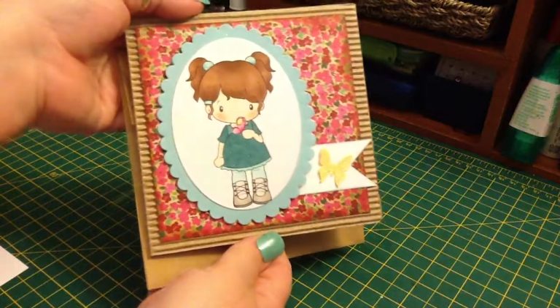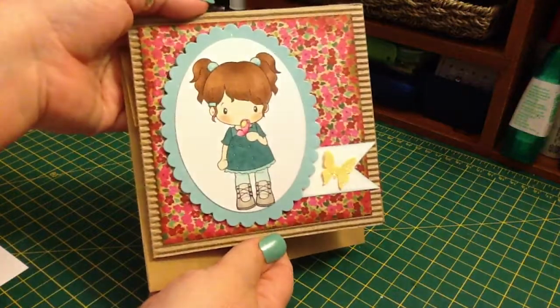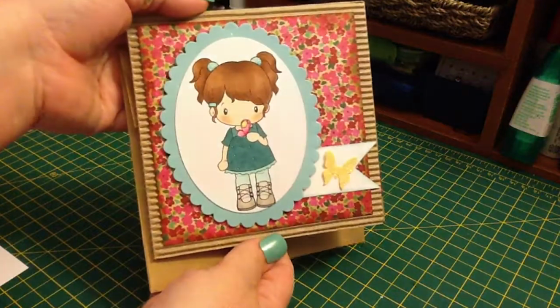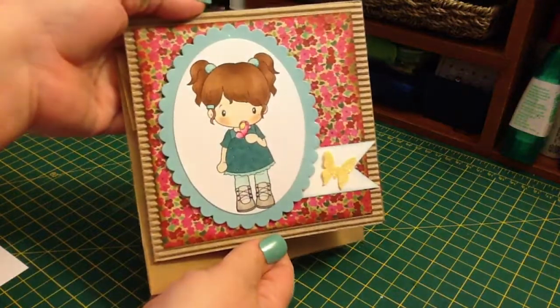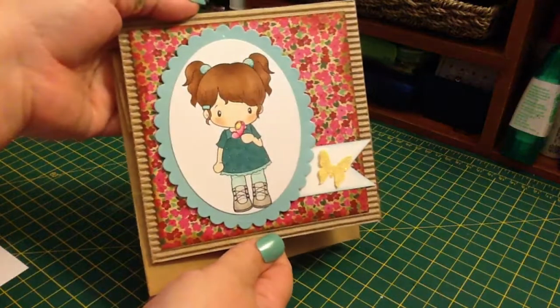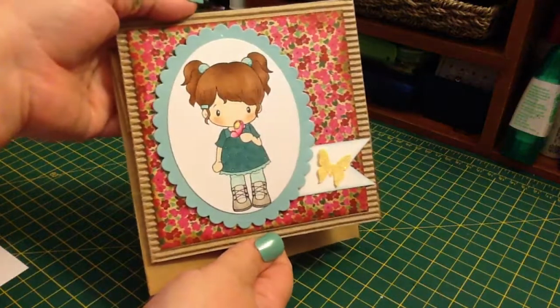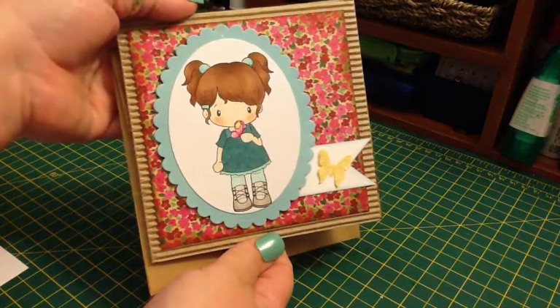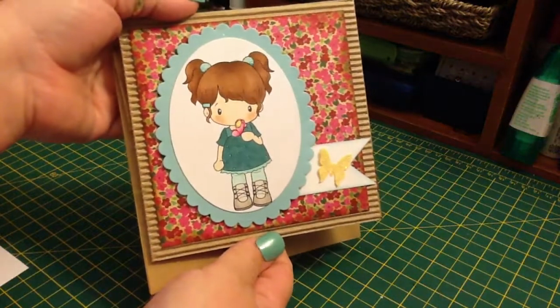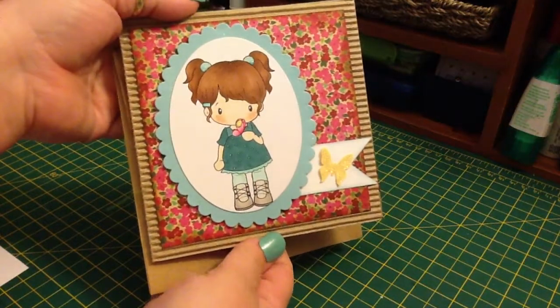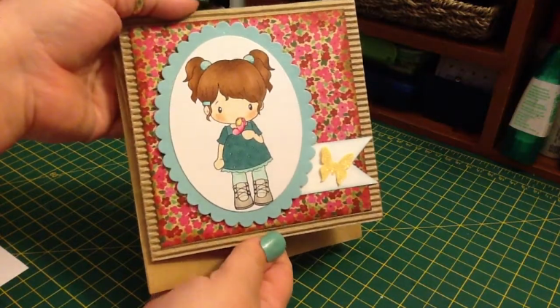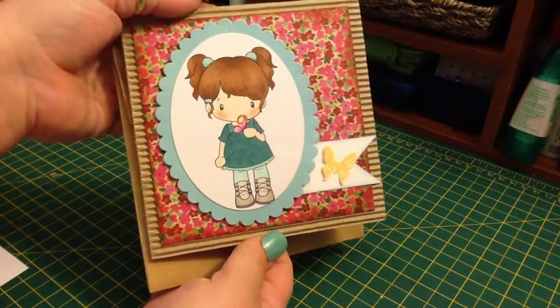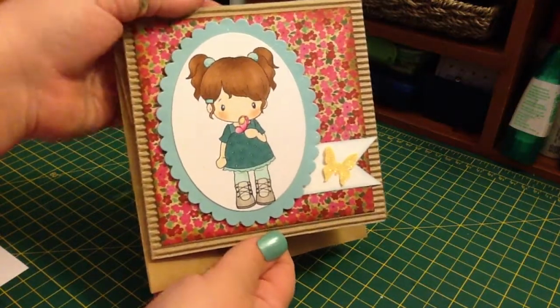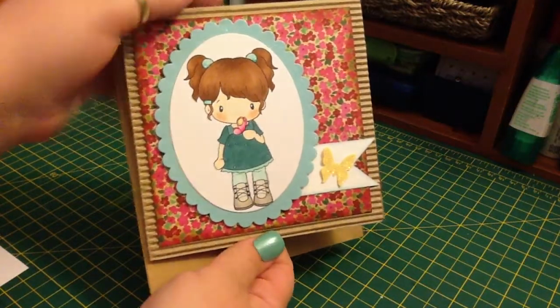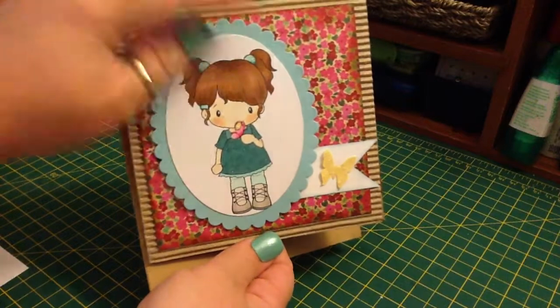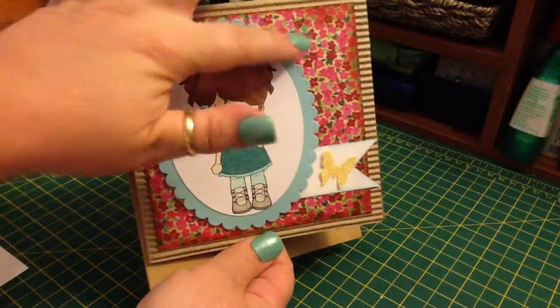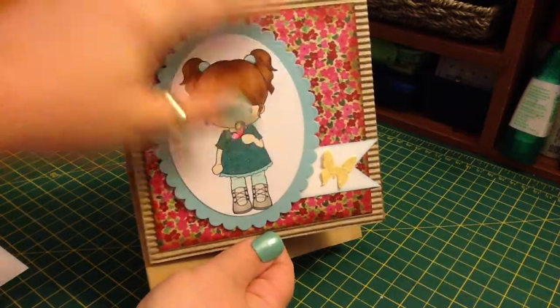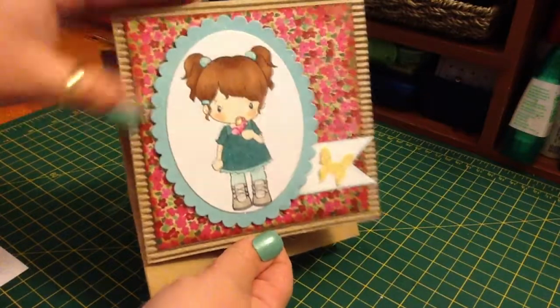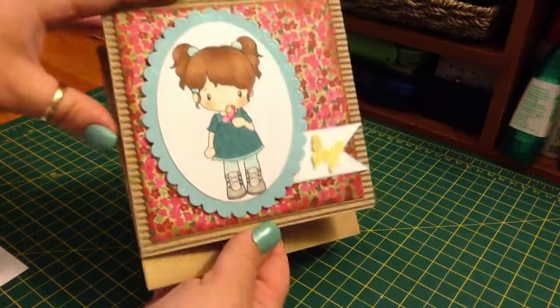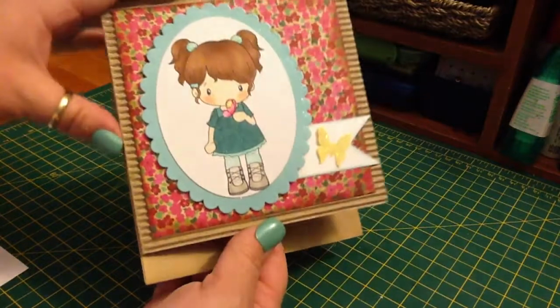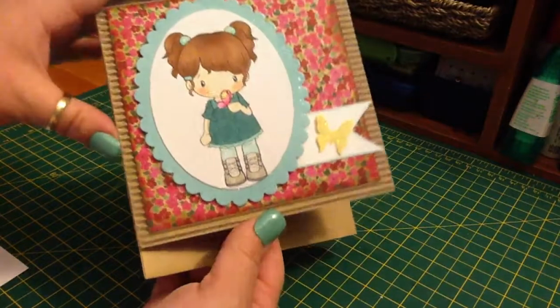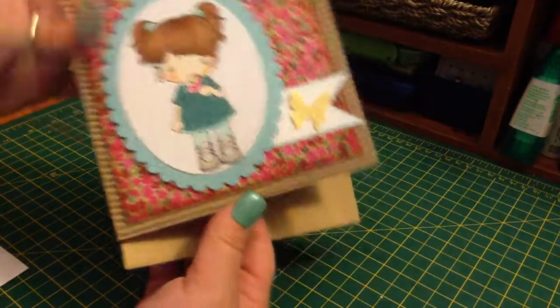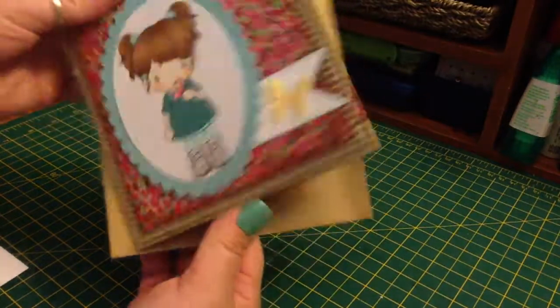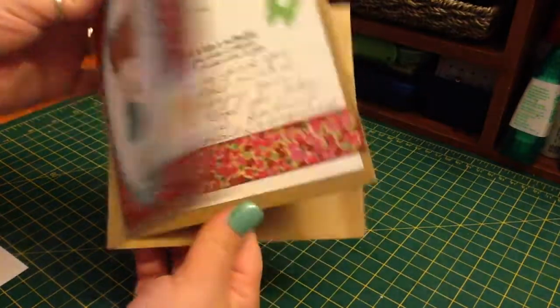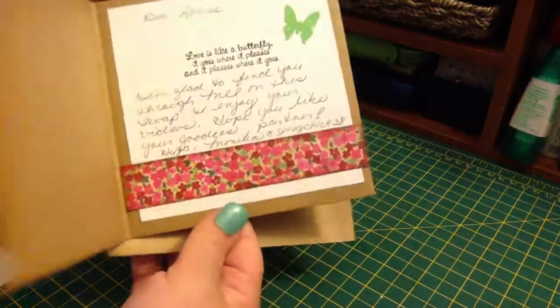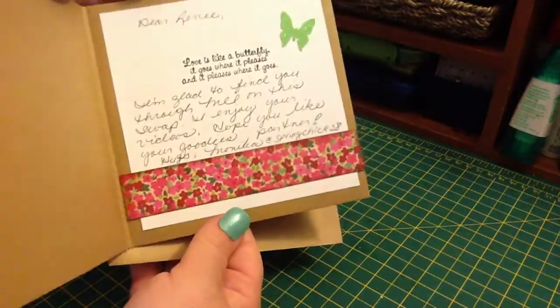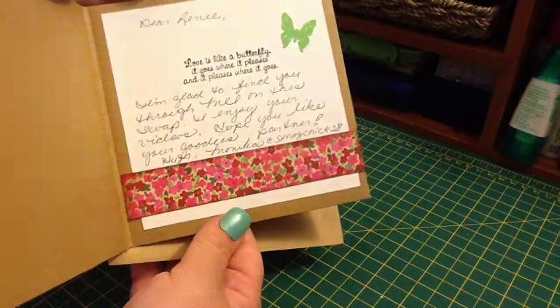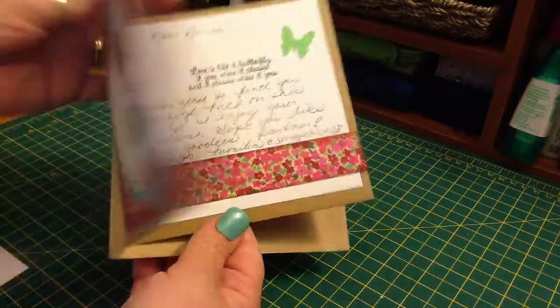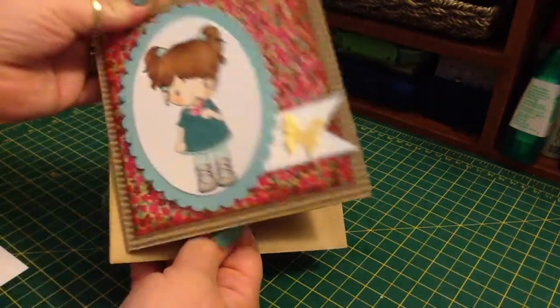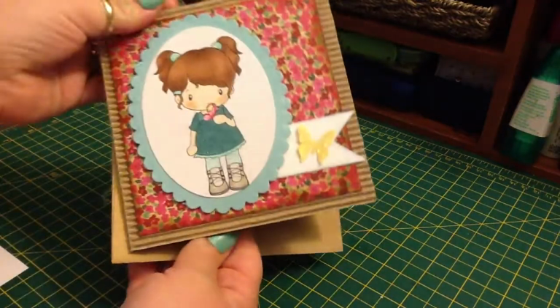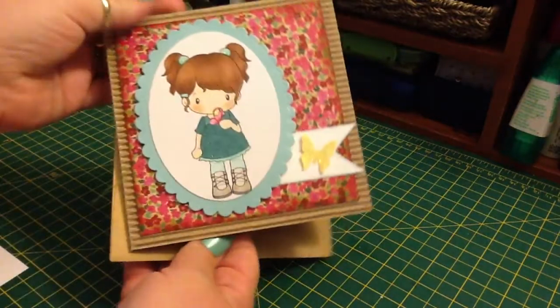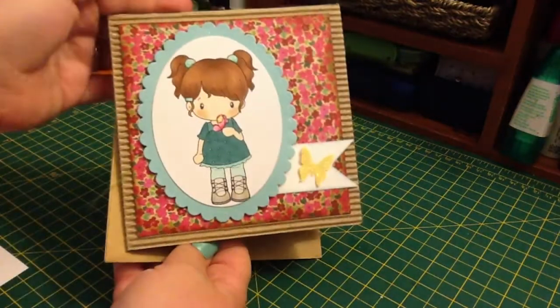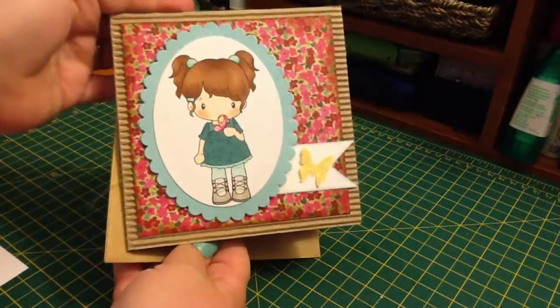She made me this really cute card. There she is — she's really cute. I love this paper. And she wrote me a little note in there.